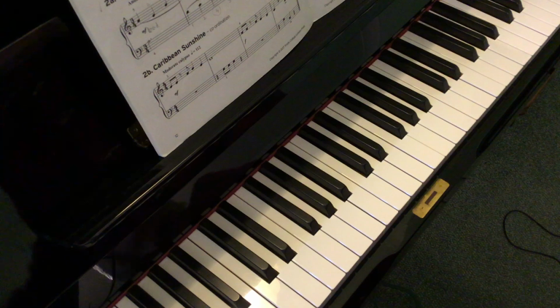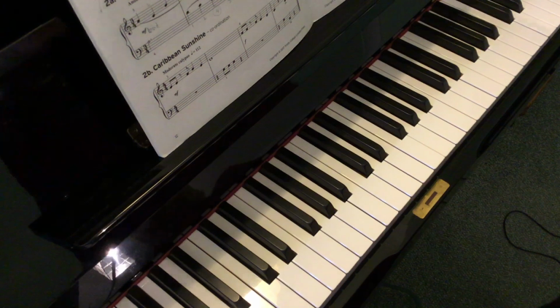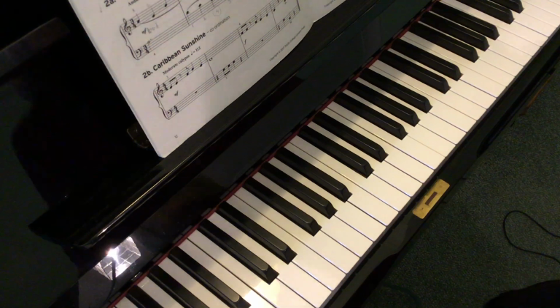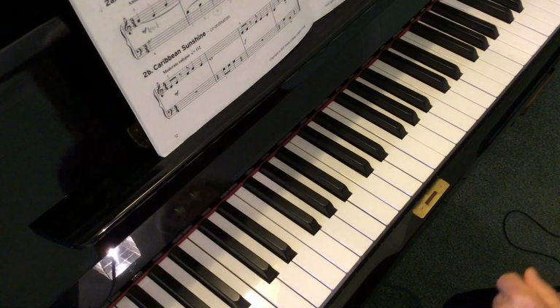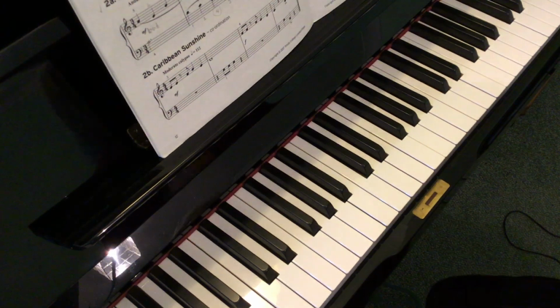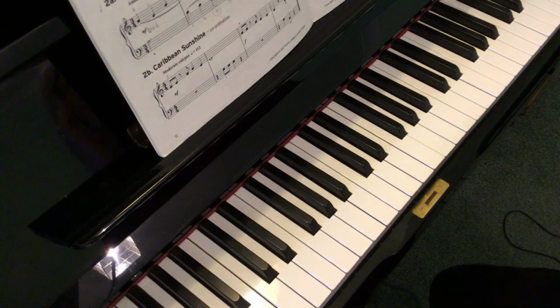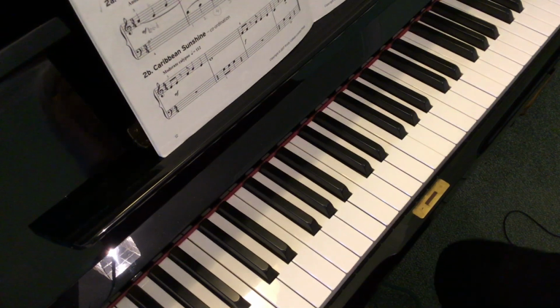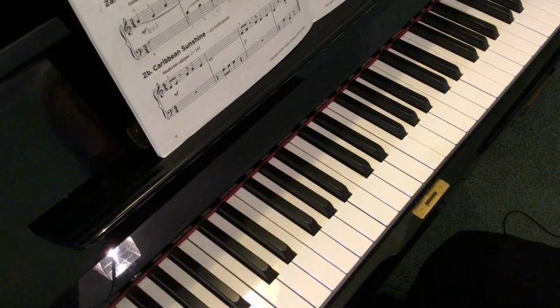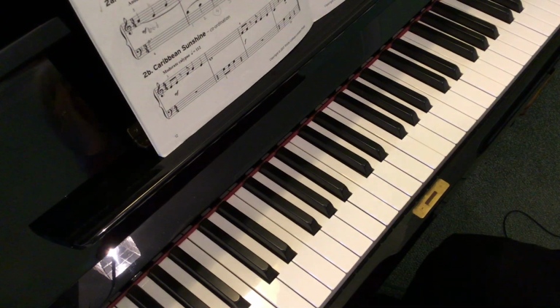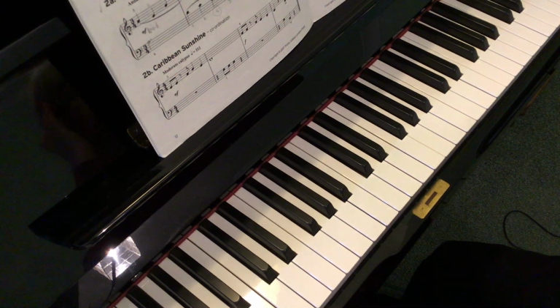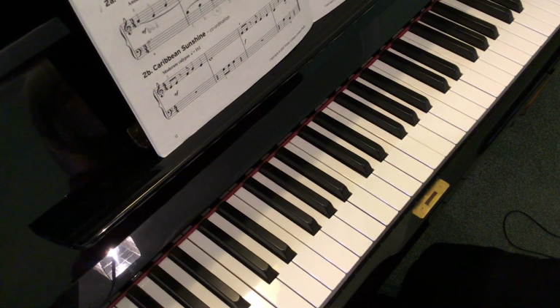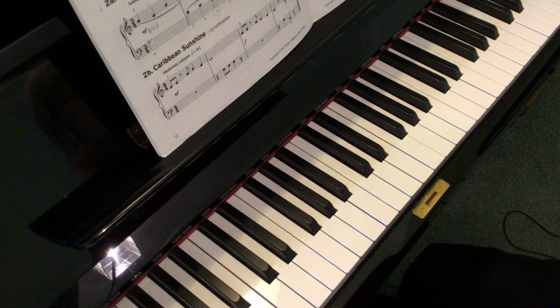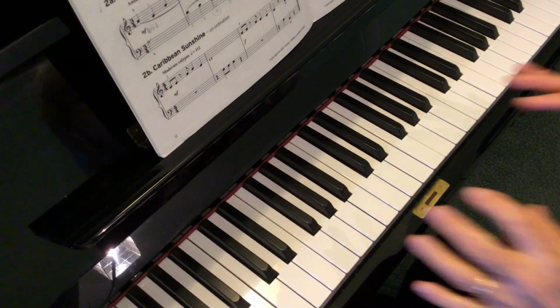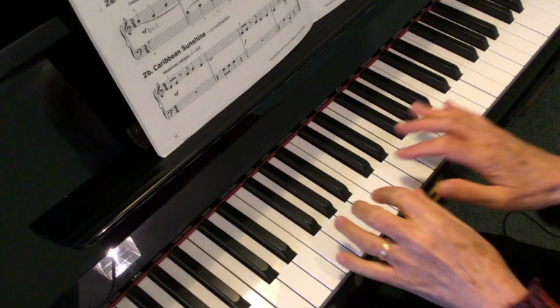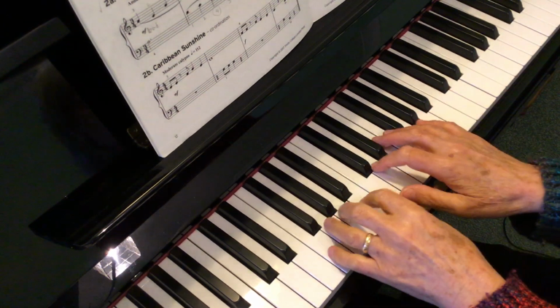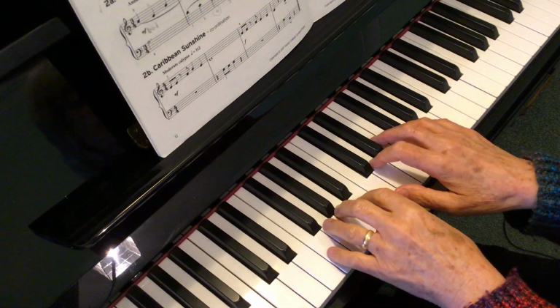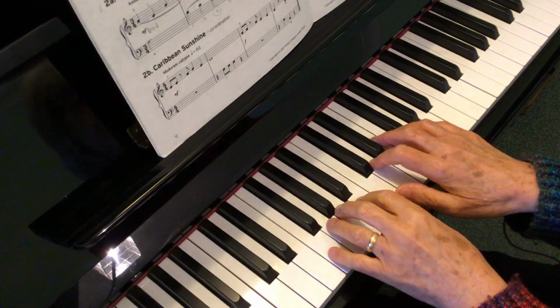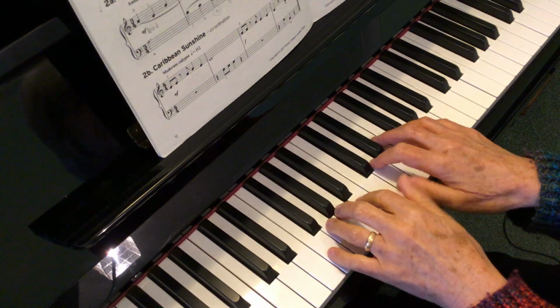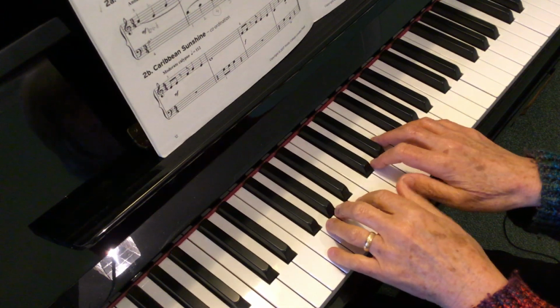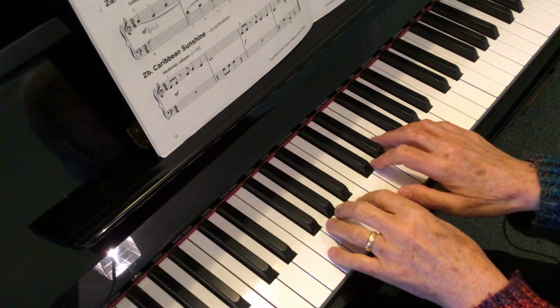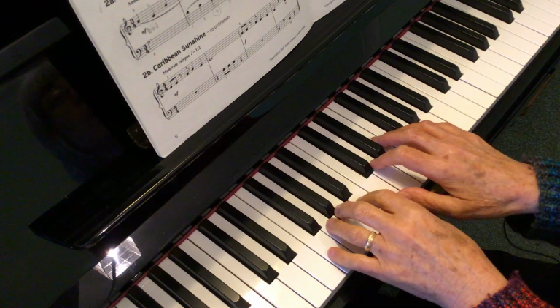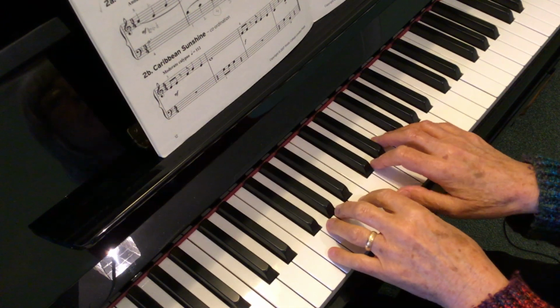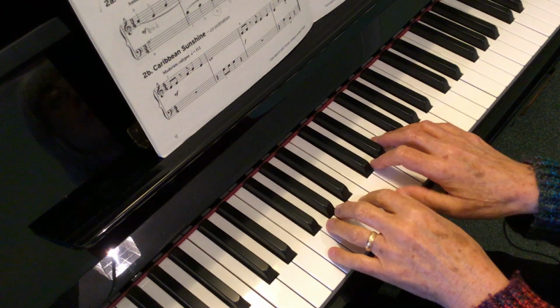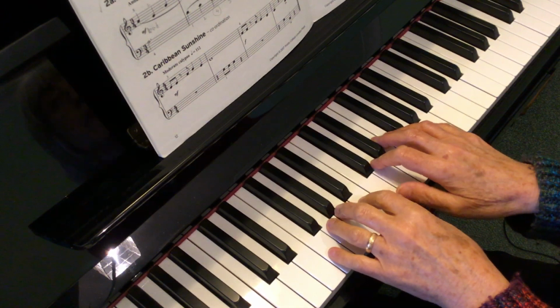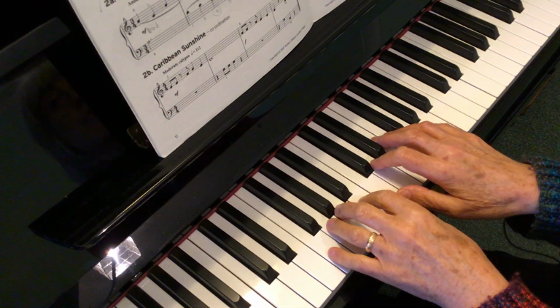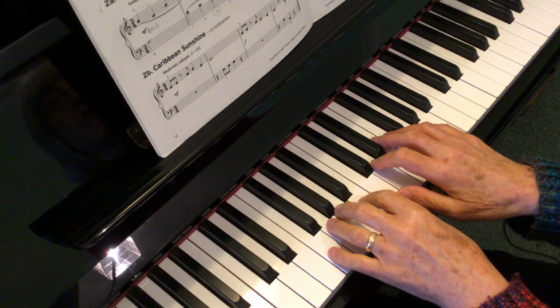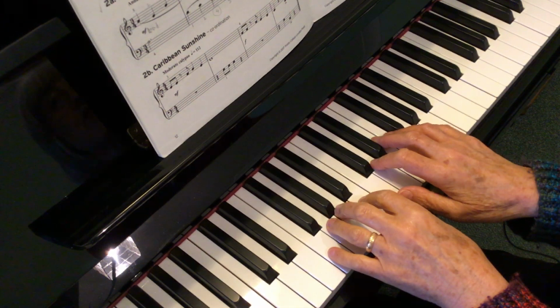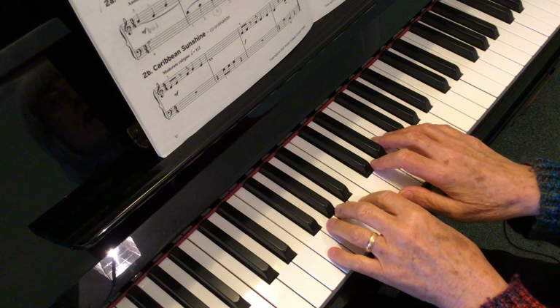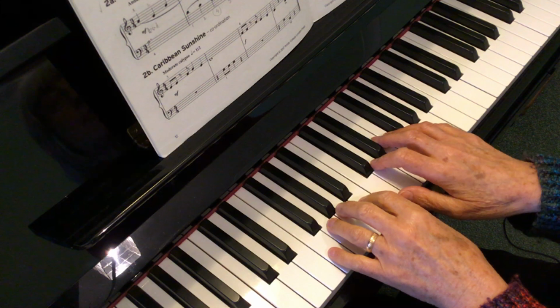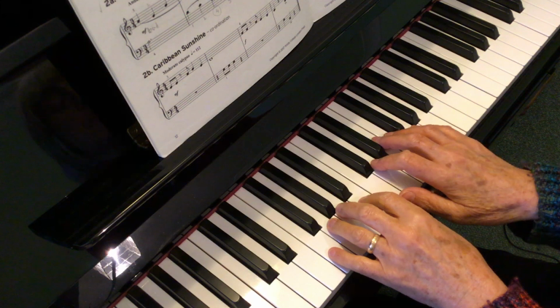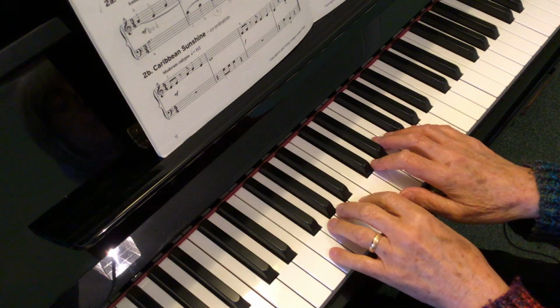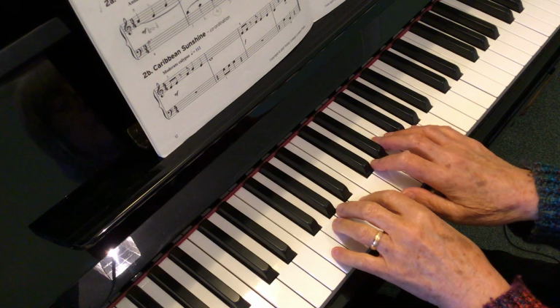Exercise 1A. This is in the middle C position. Both thumbs share middle C.